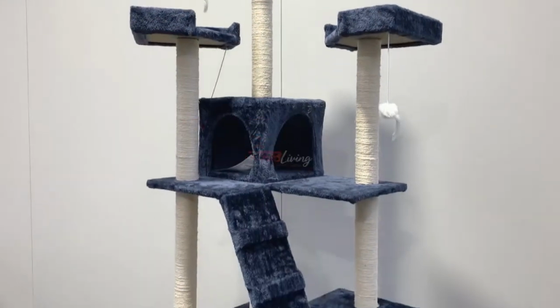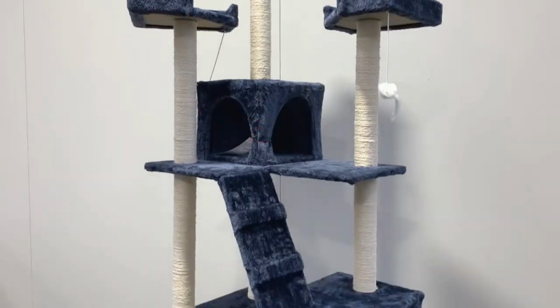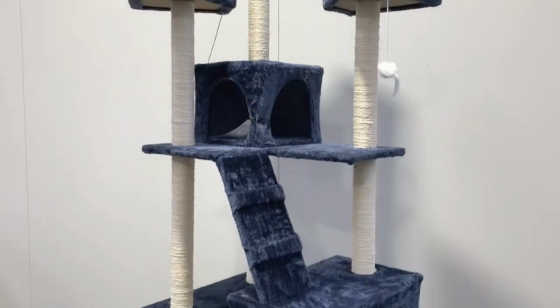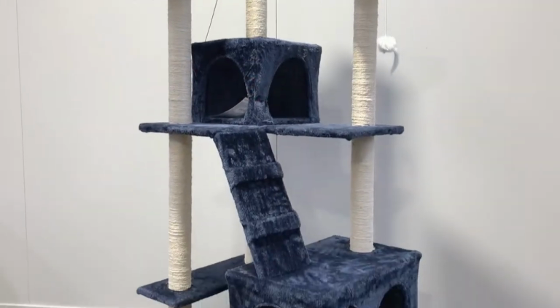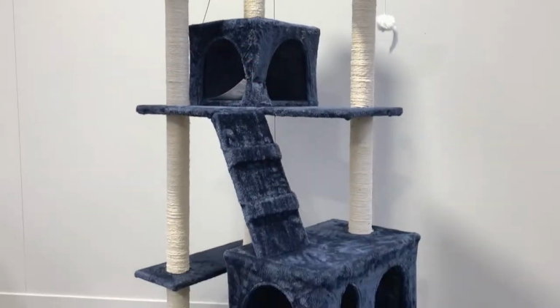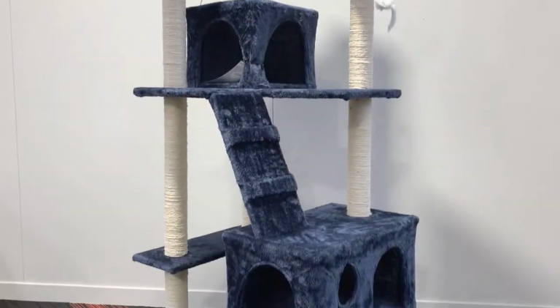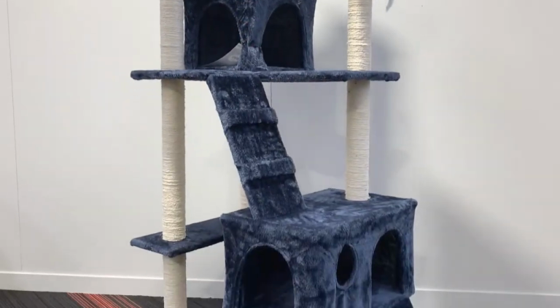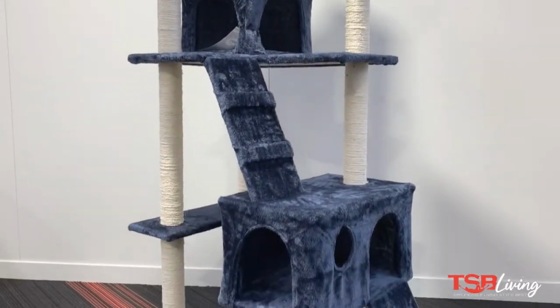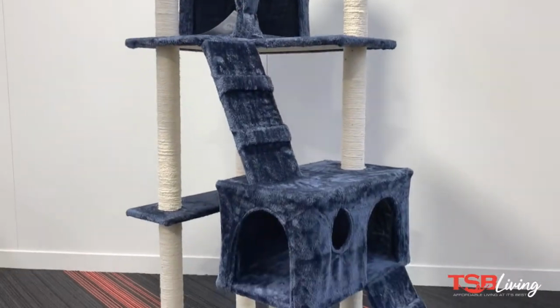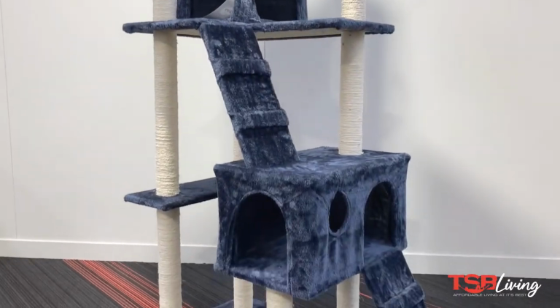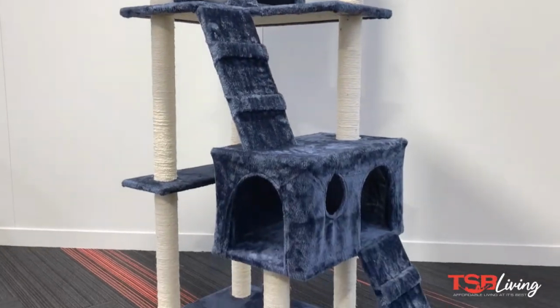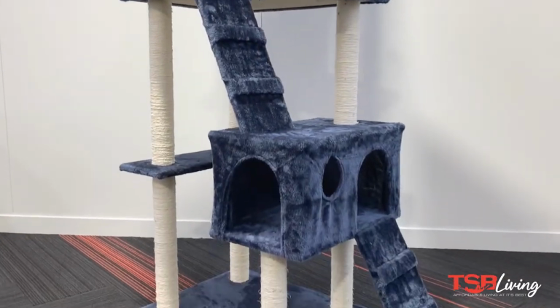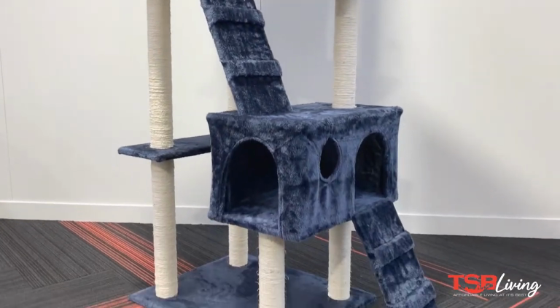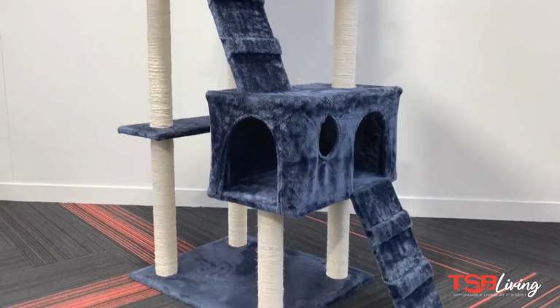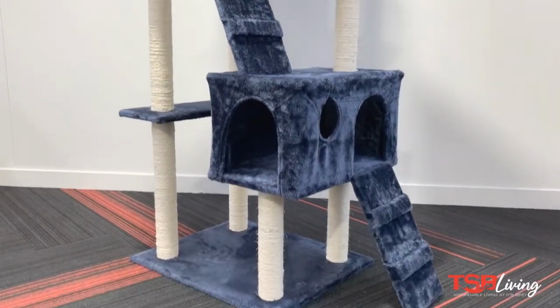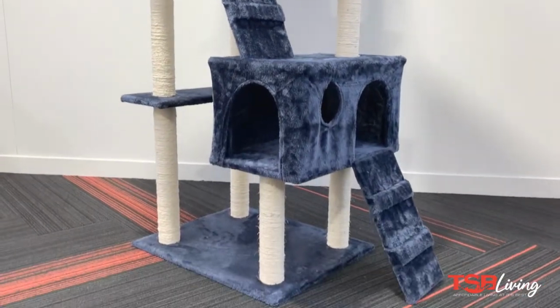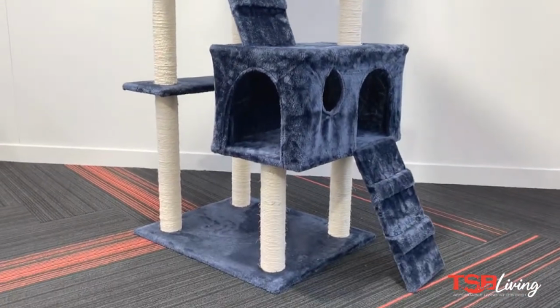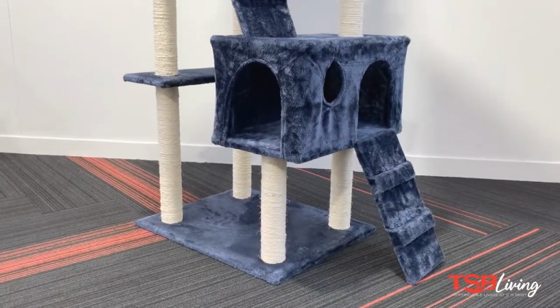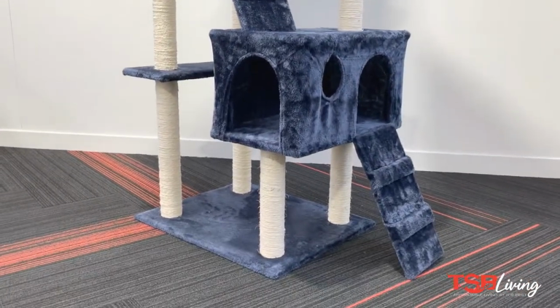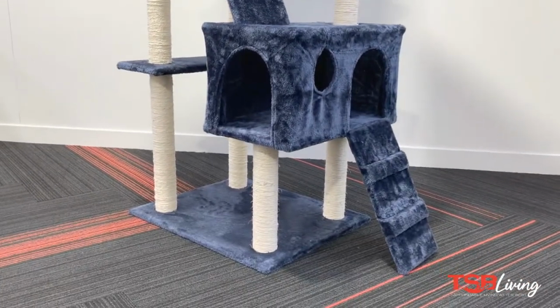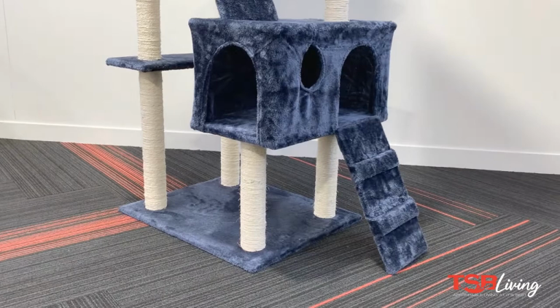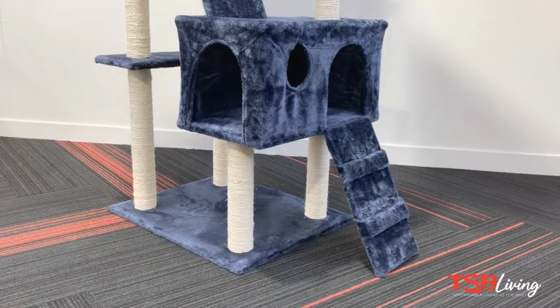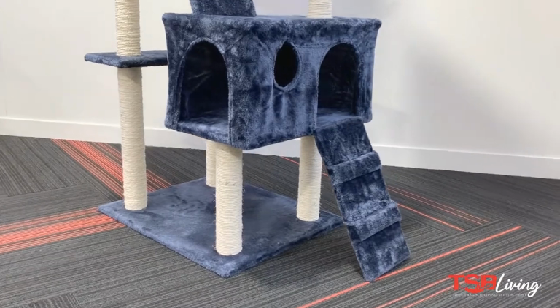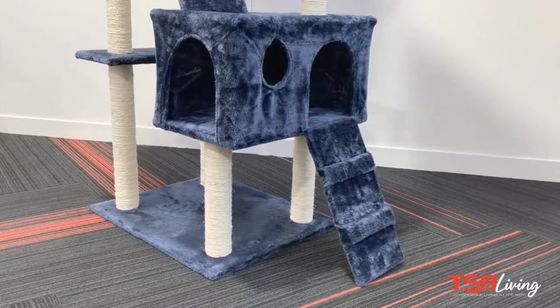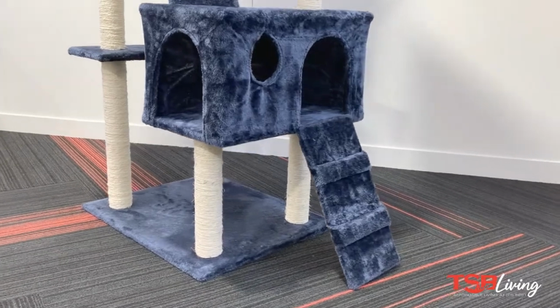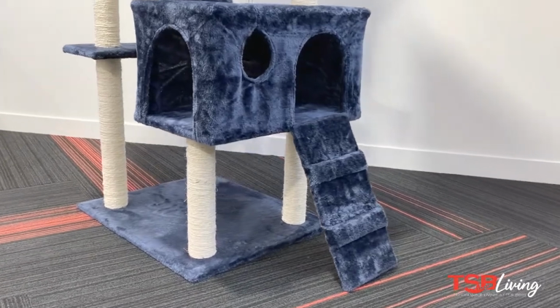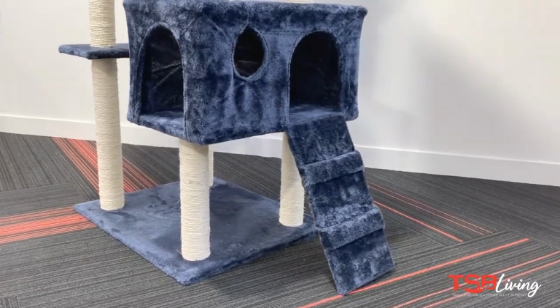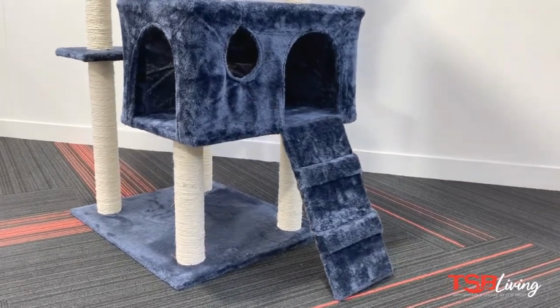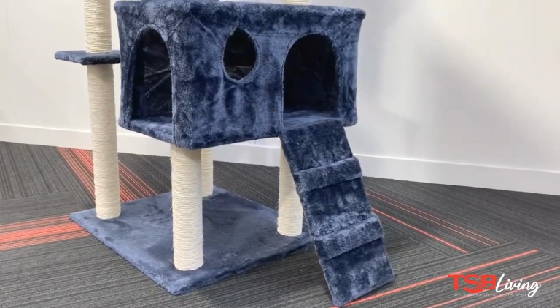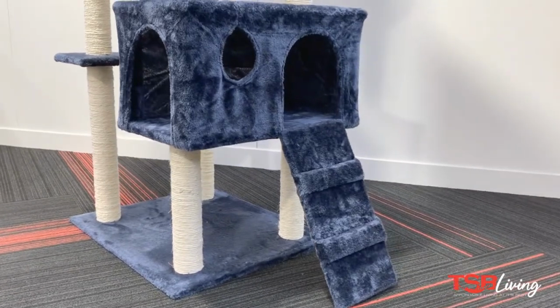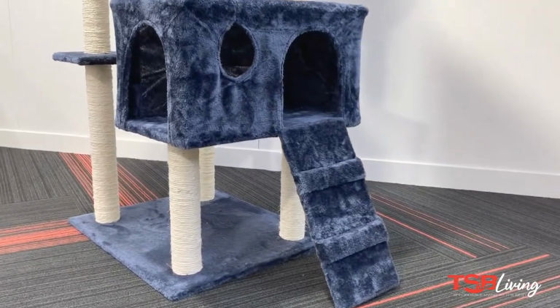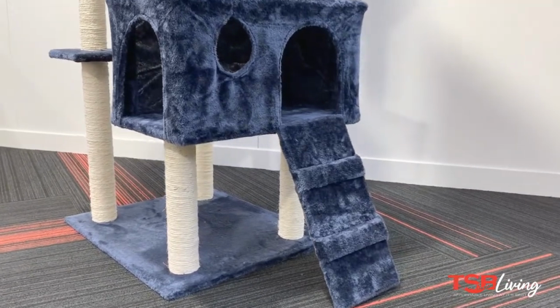Does your furry friend need something to stop scratching furniture? Then check out the cat trees from TSB Living.